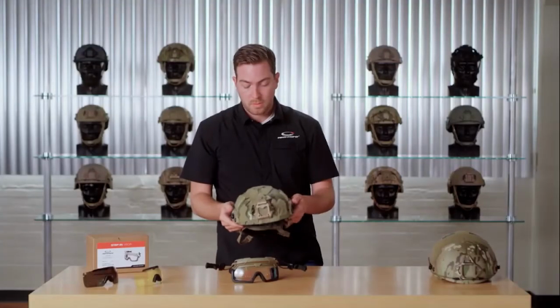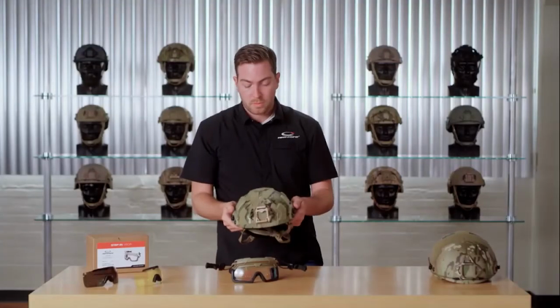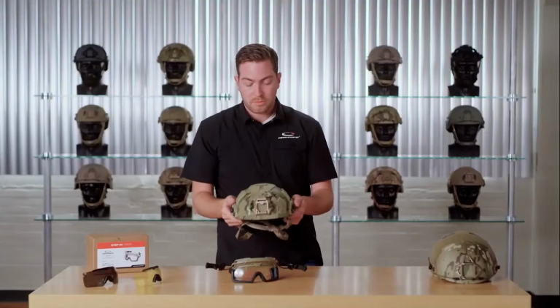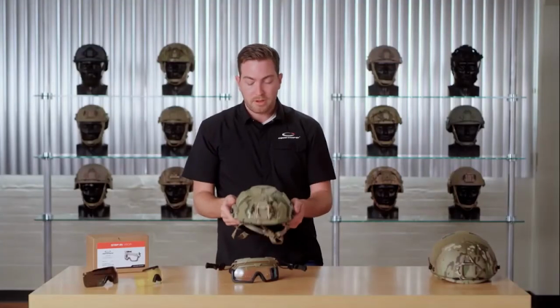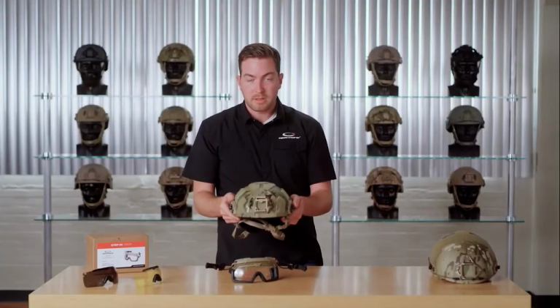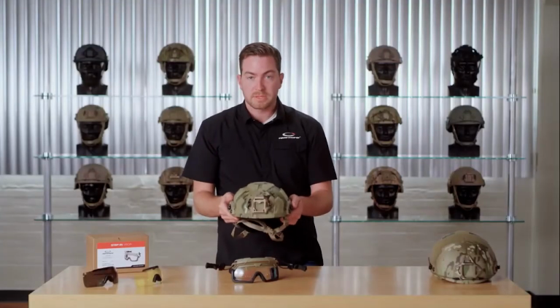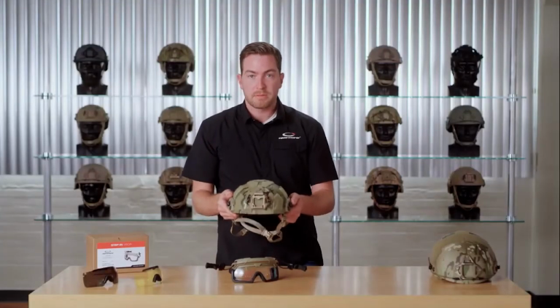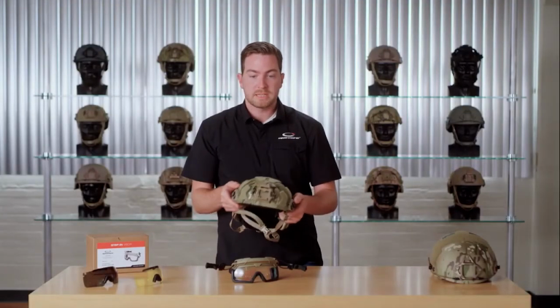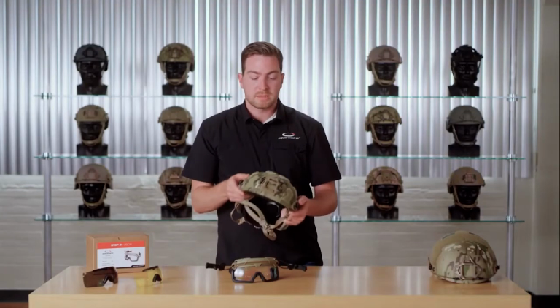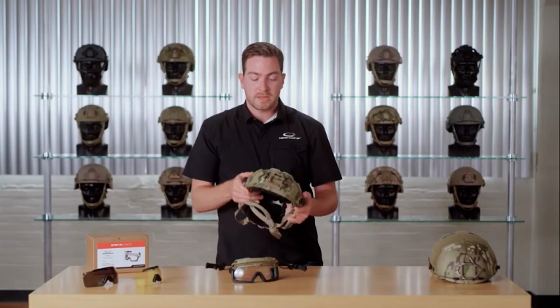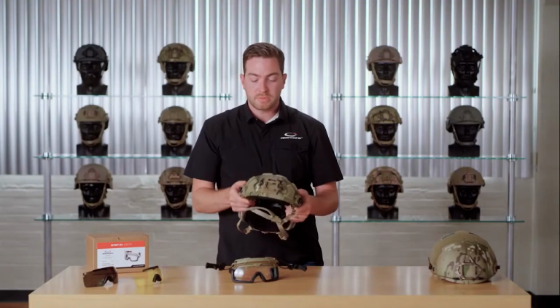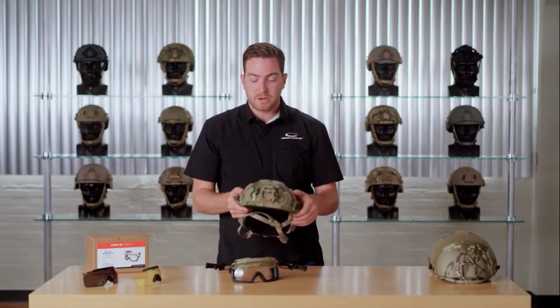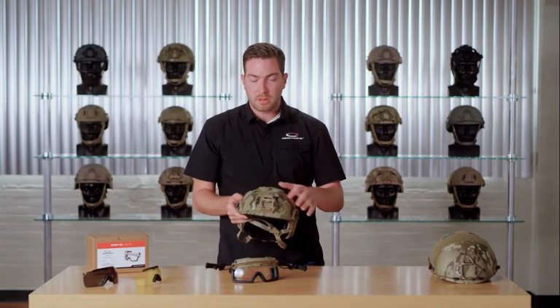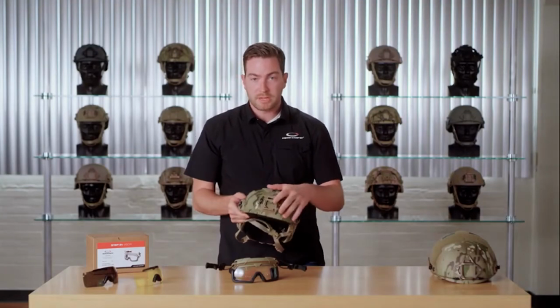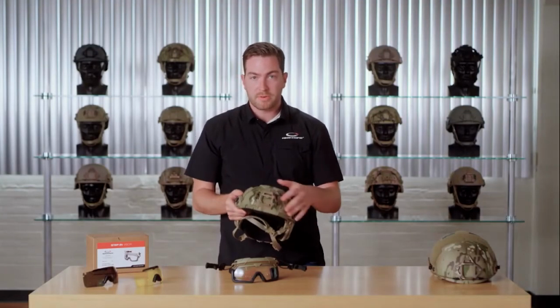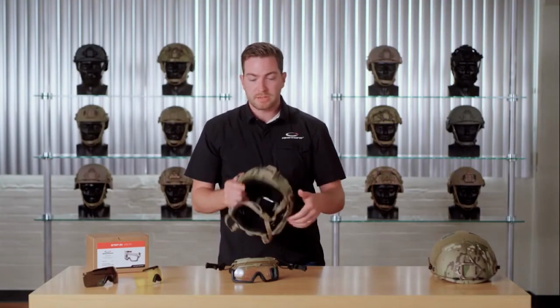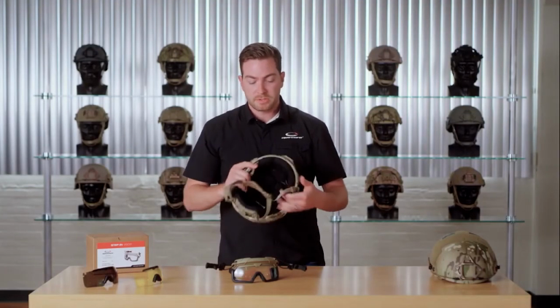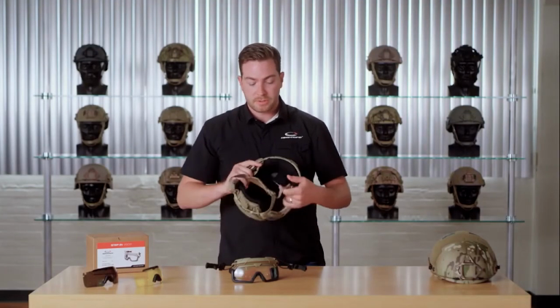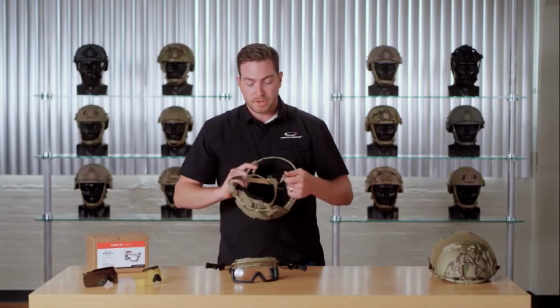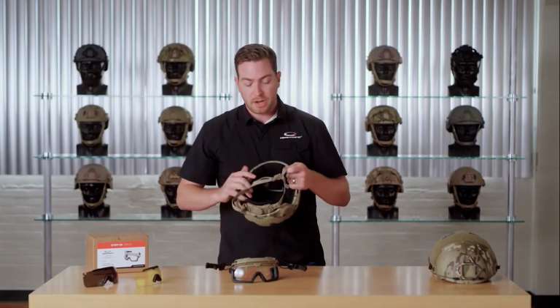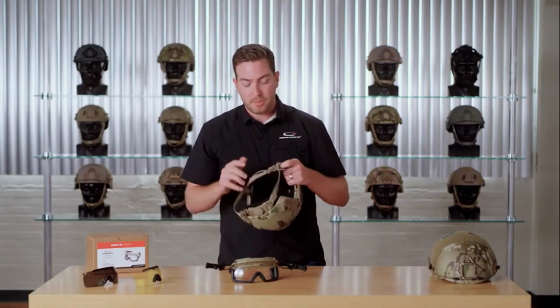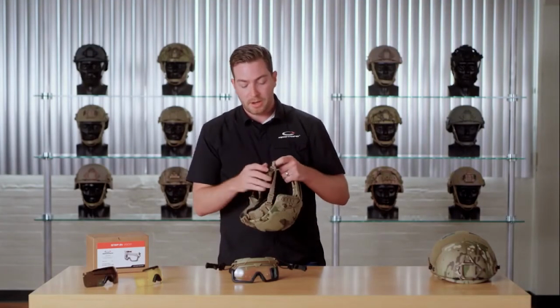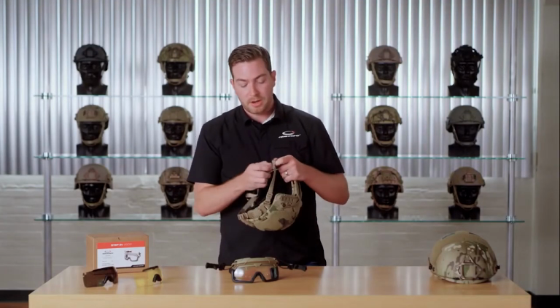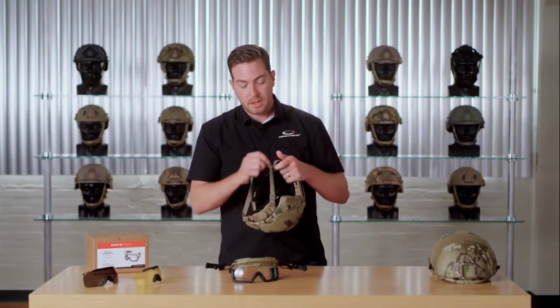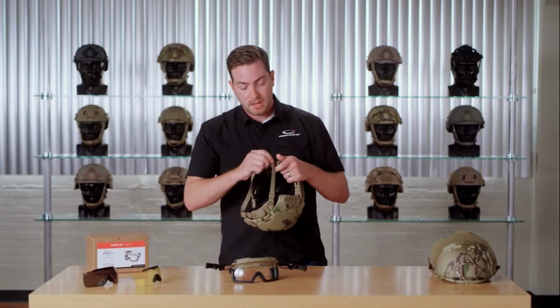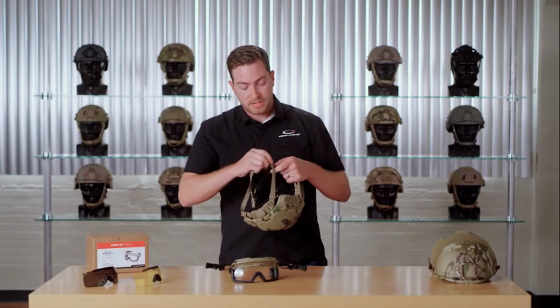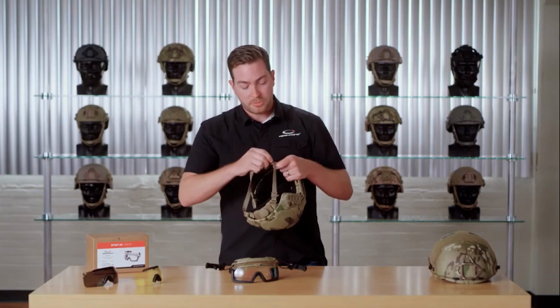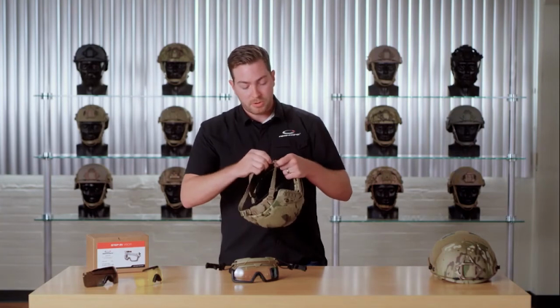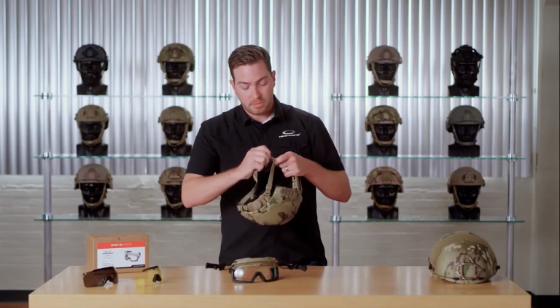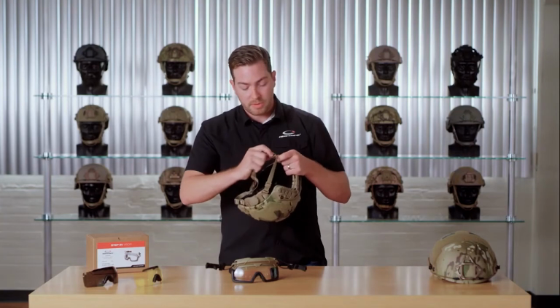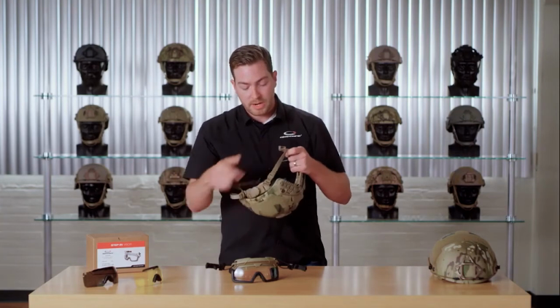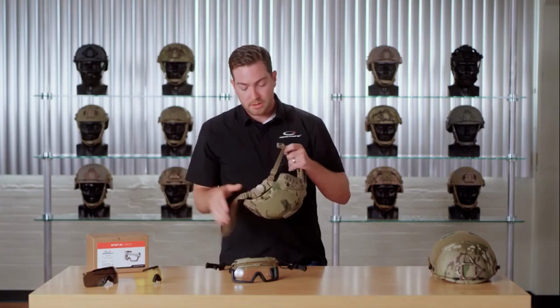With your rail clips in place, the best way to align your visor is to put your helmet on as you would normally wear it.